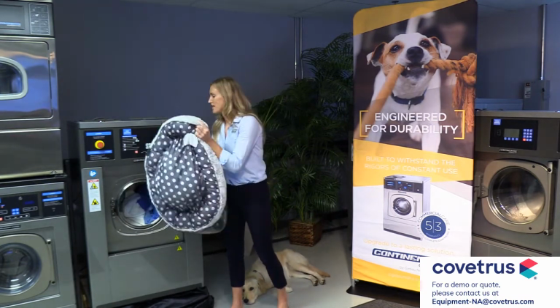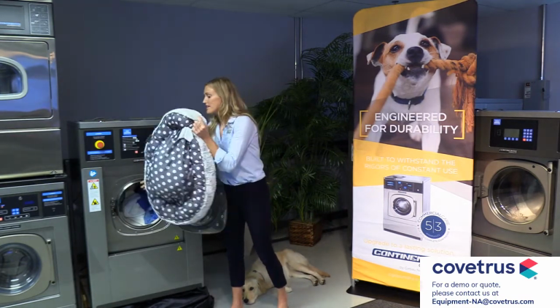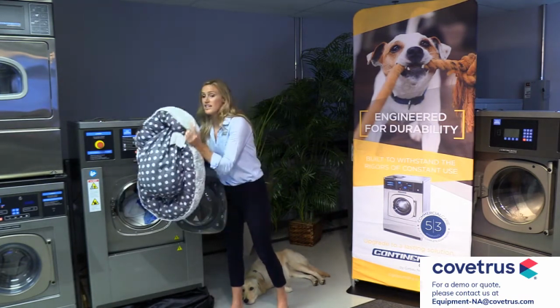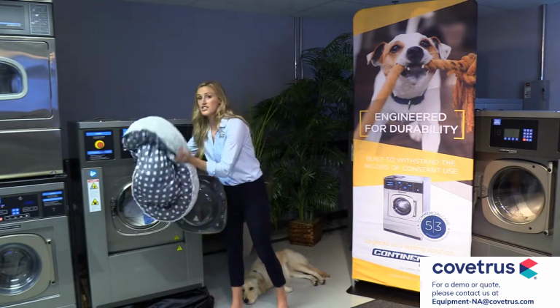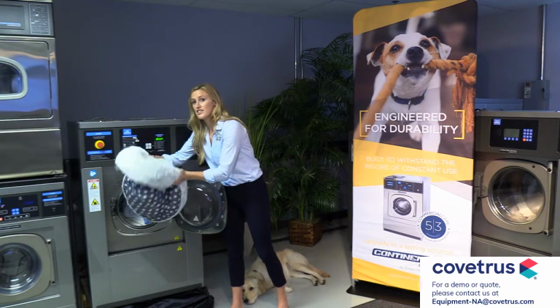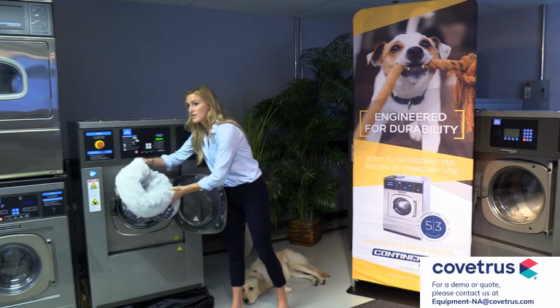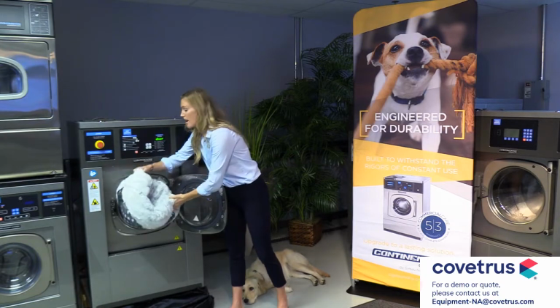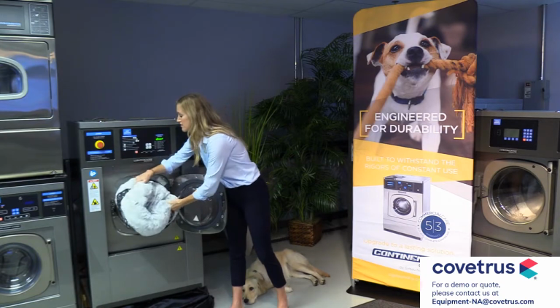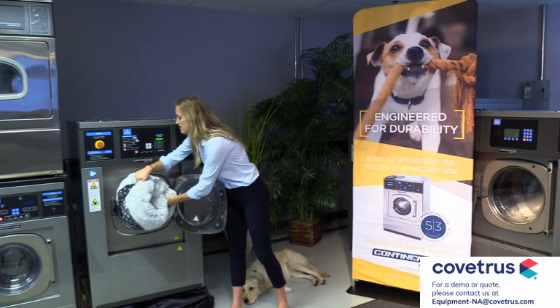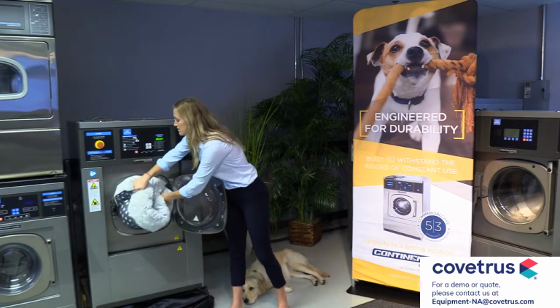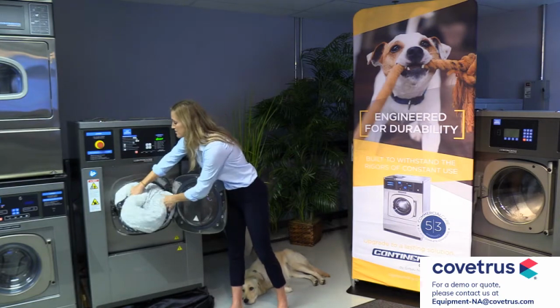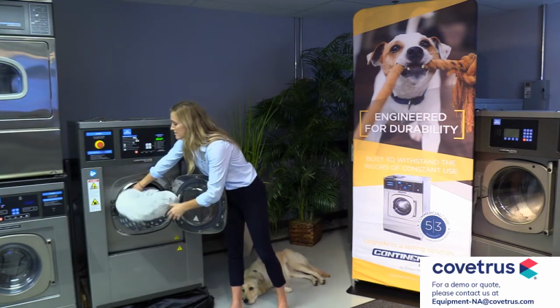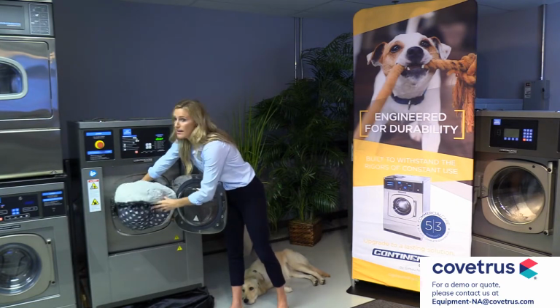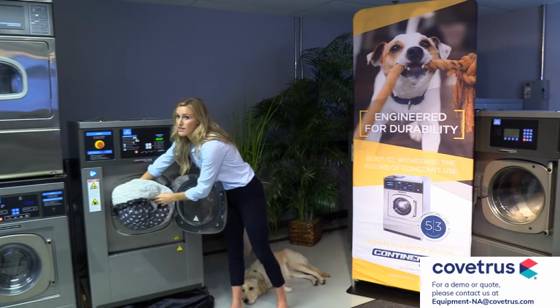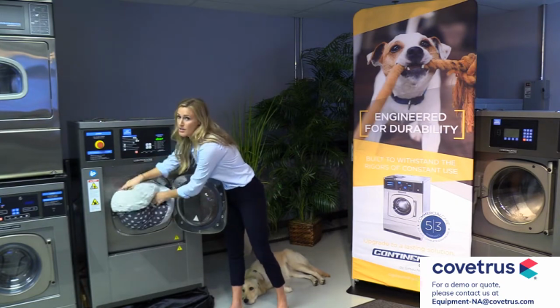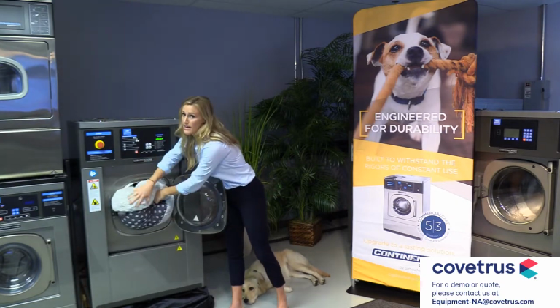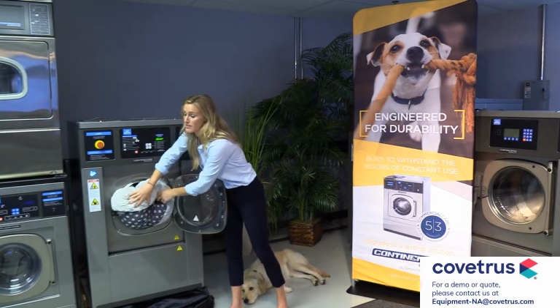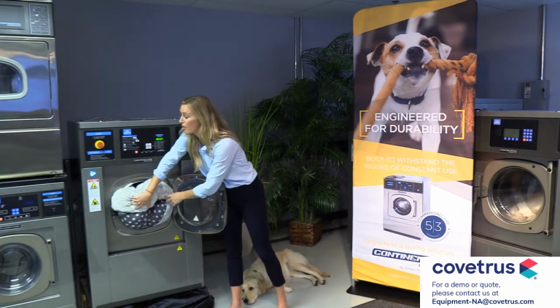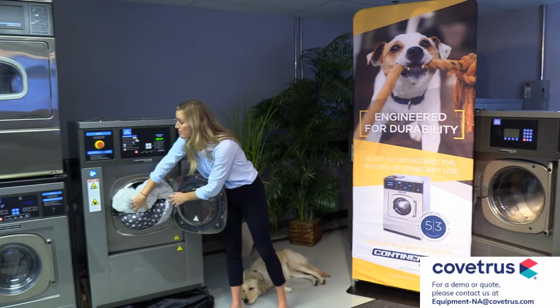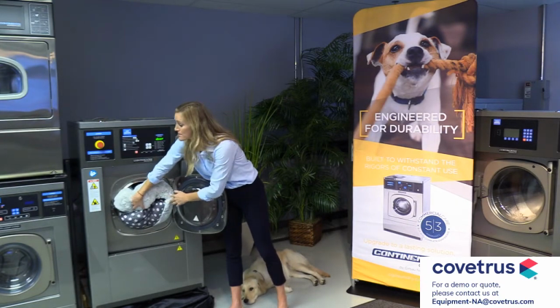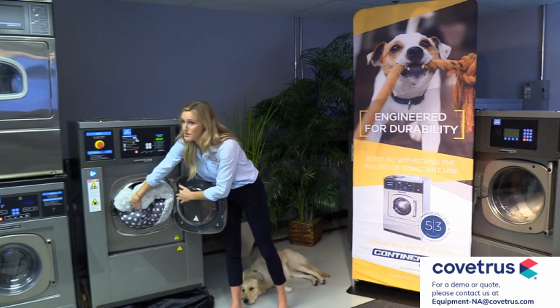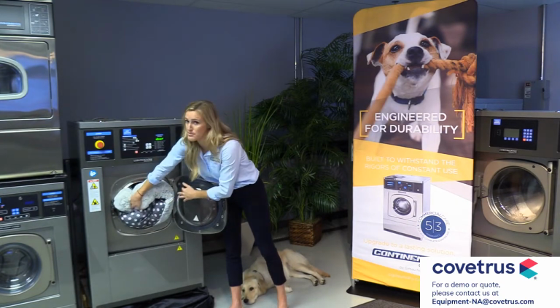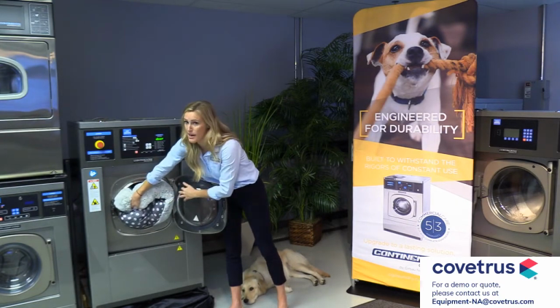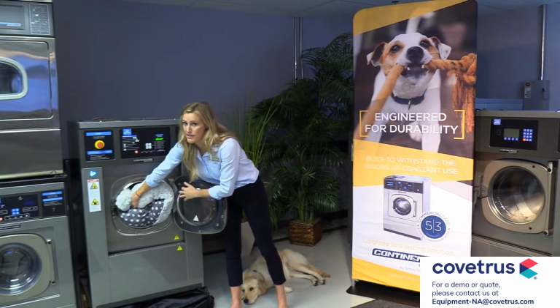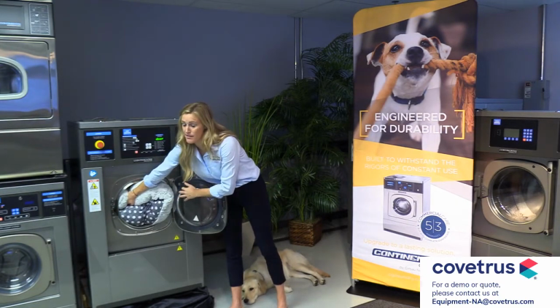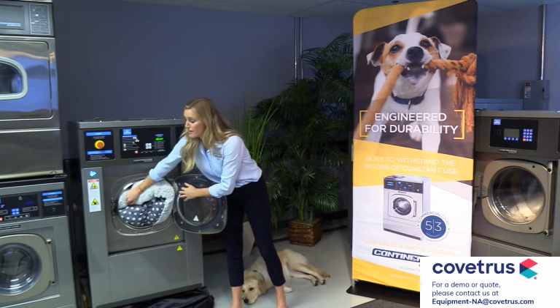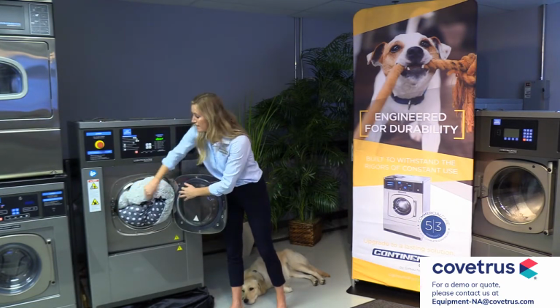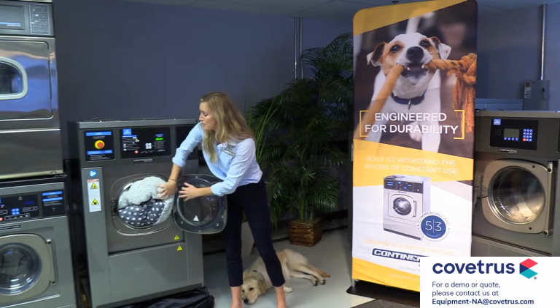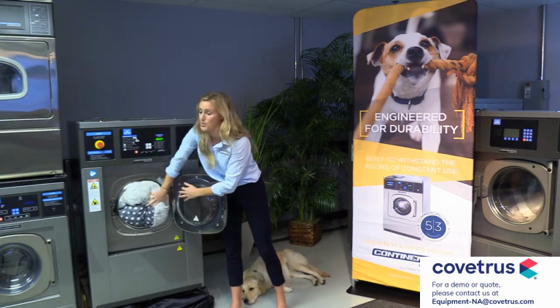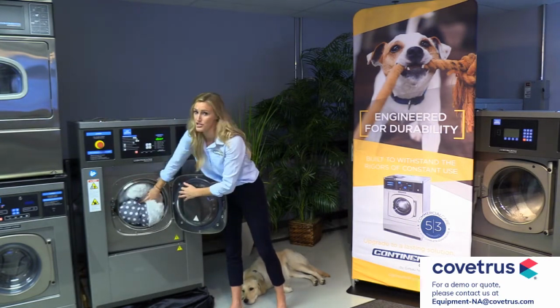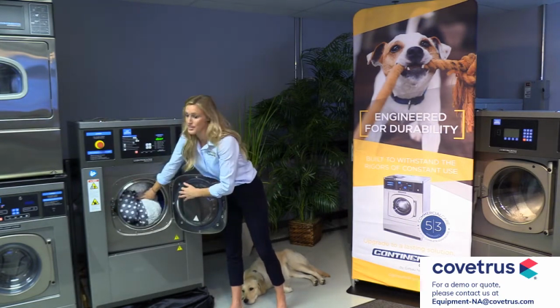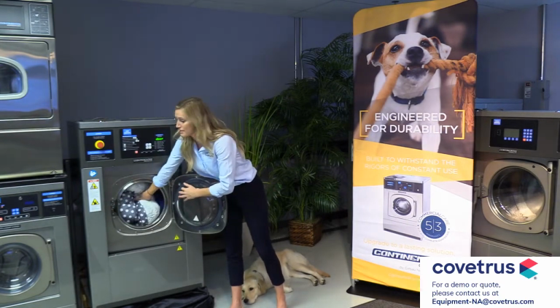It's engineered for constant use and to handle copious amounts of pet hair that you wash daily.